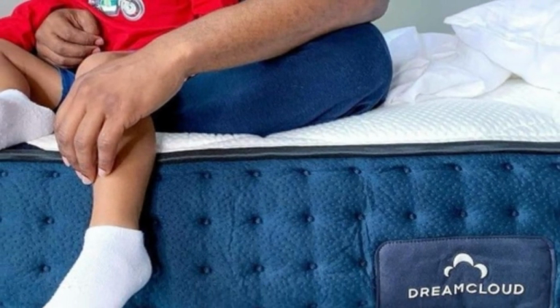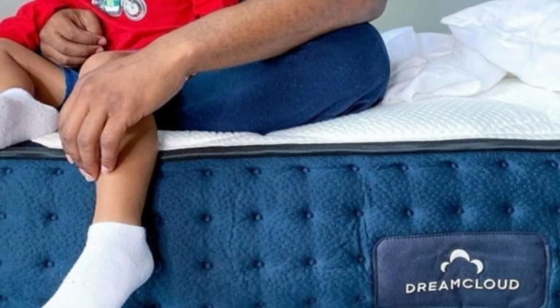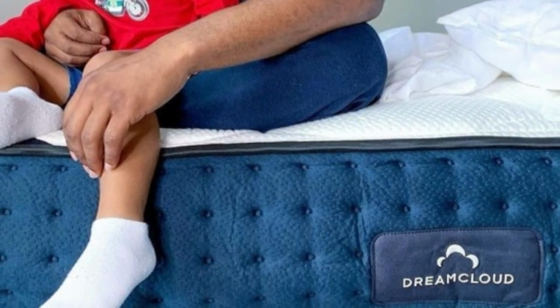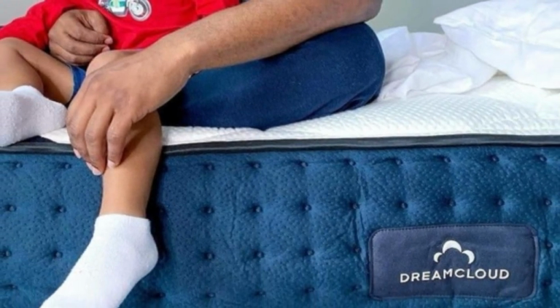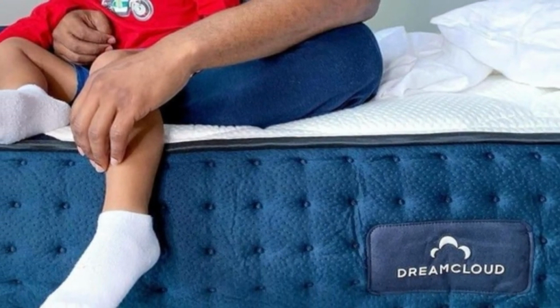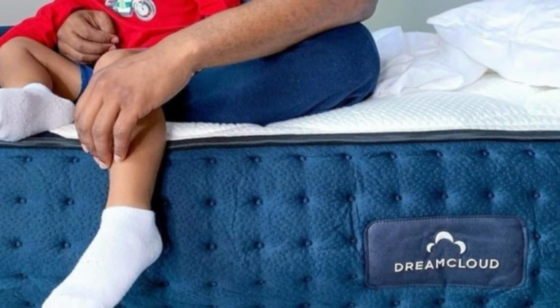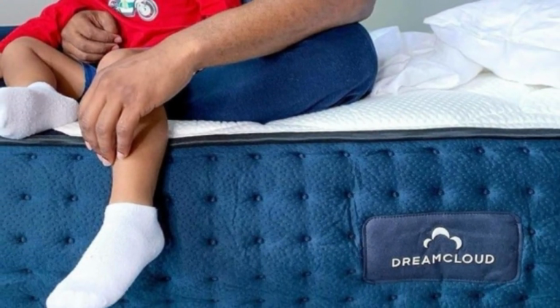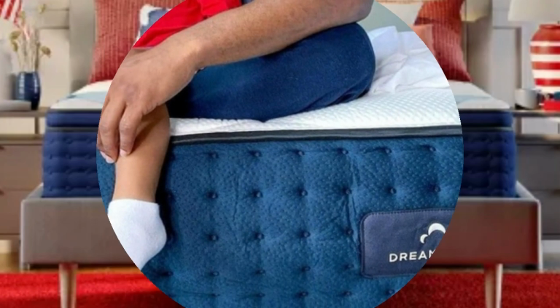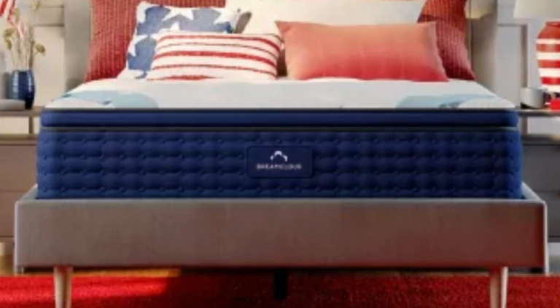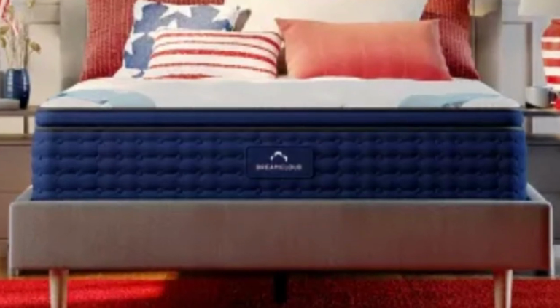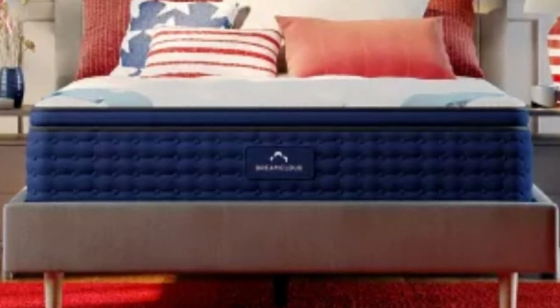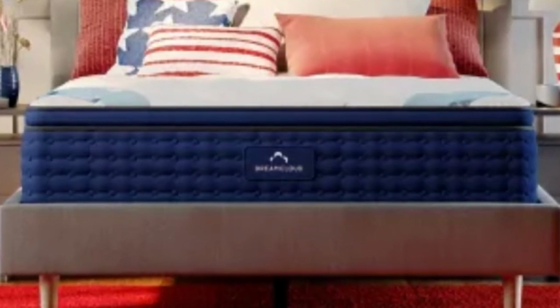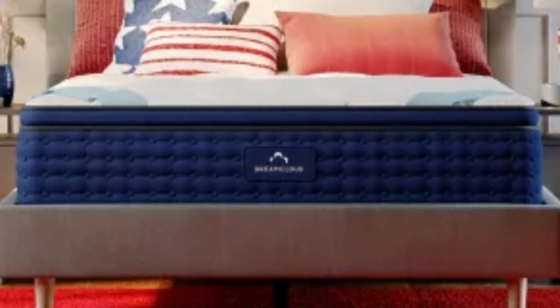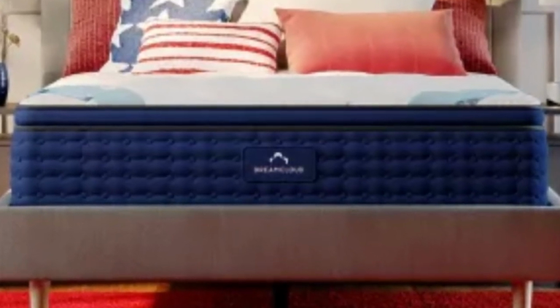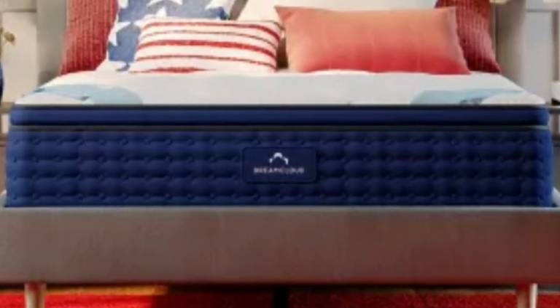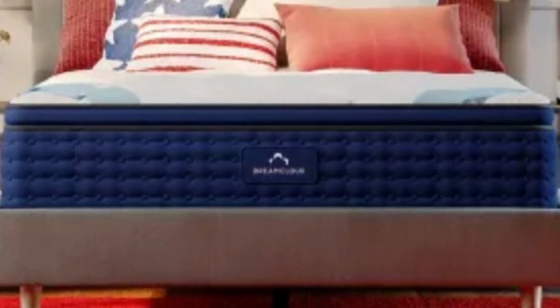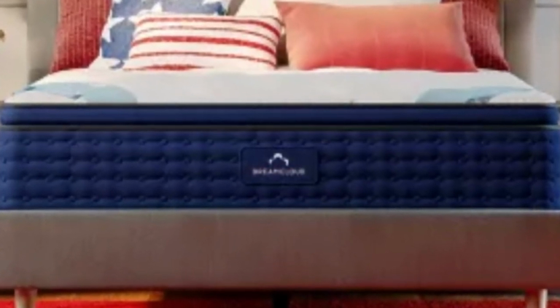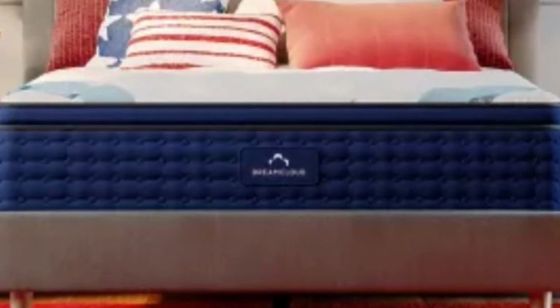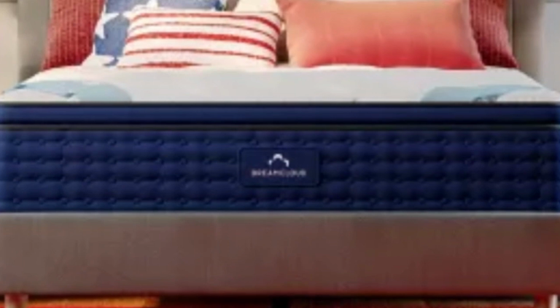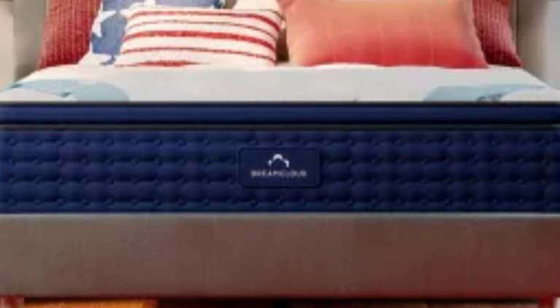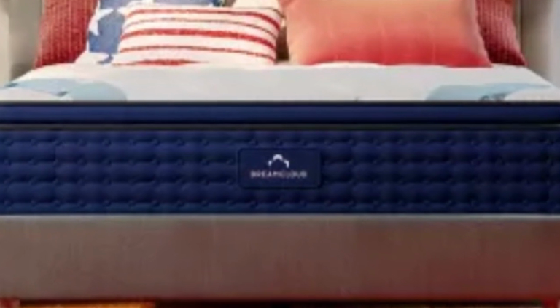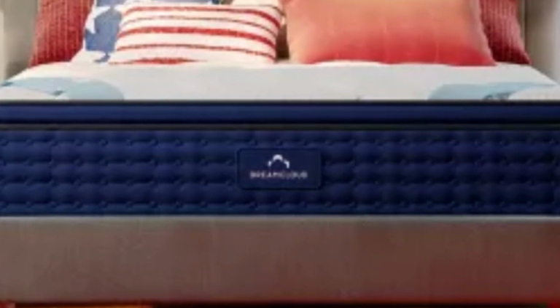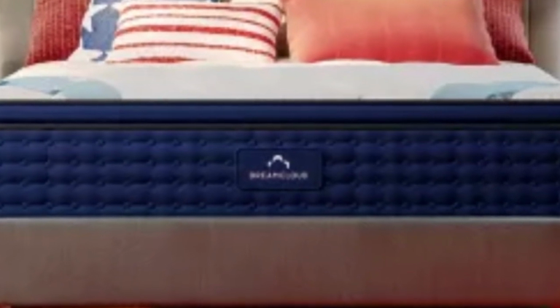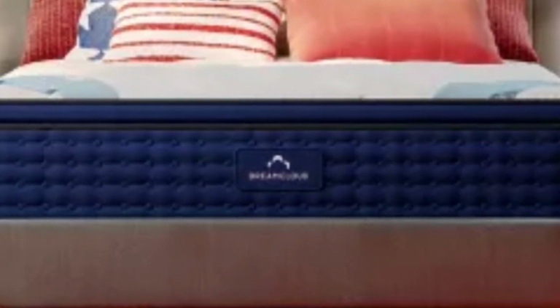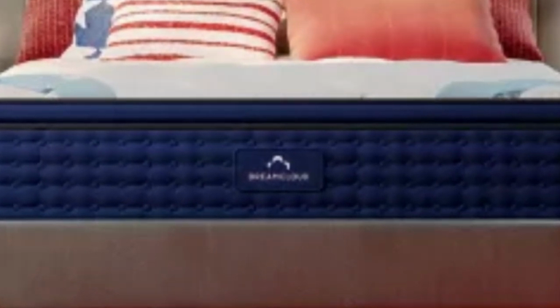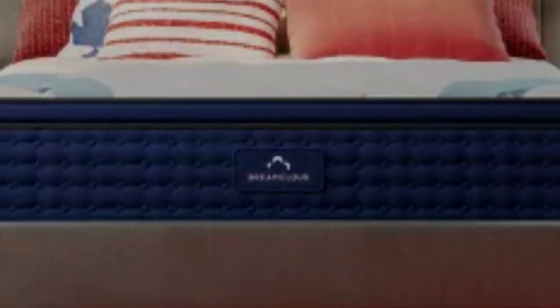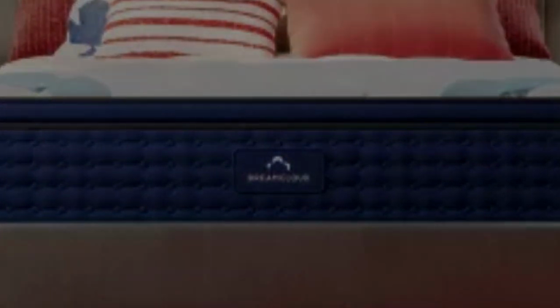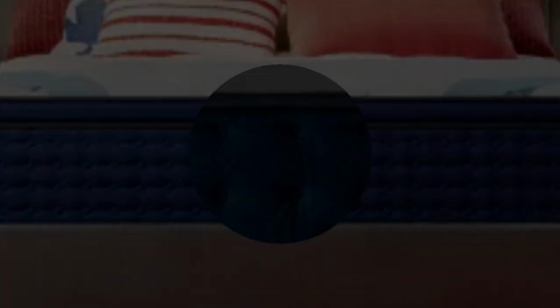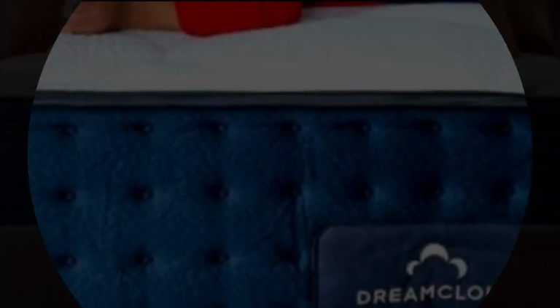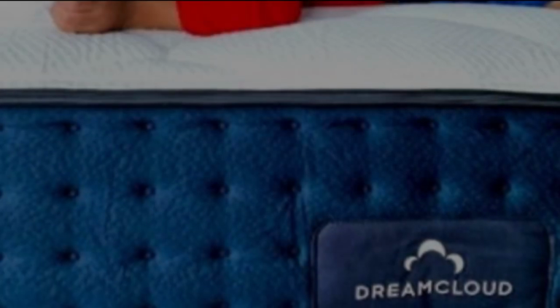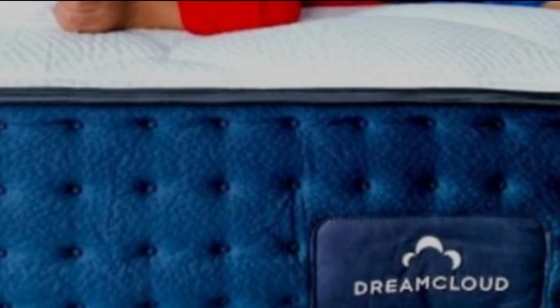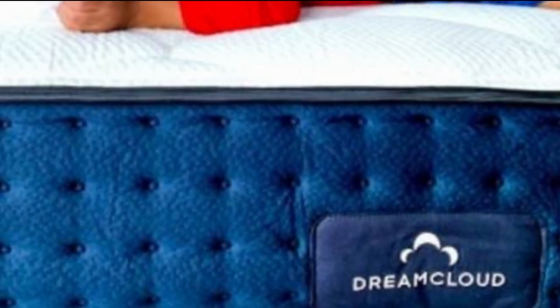The mattress also earned higher-than-average marks in motion isolation for a hybrid, so we recommend it if you share the bed with a partner.